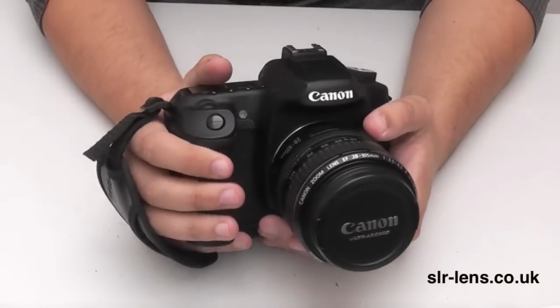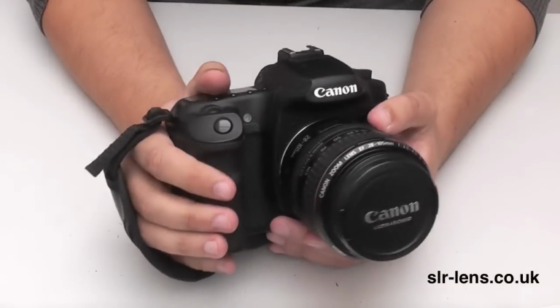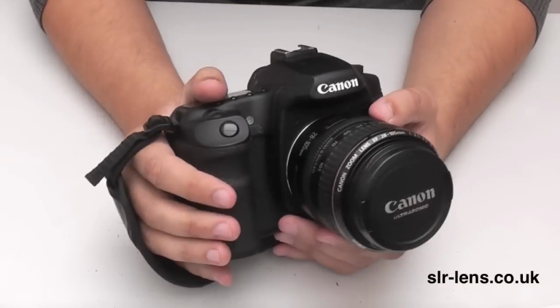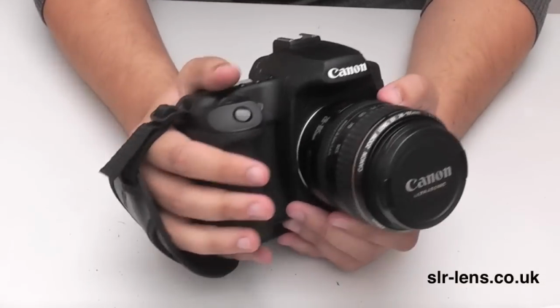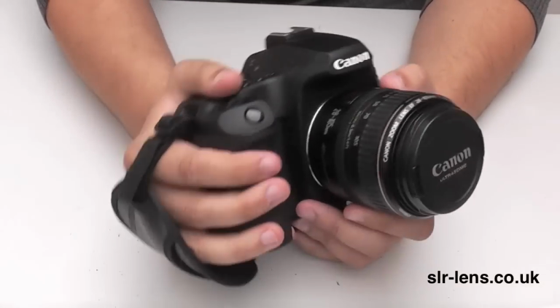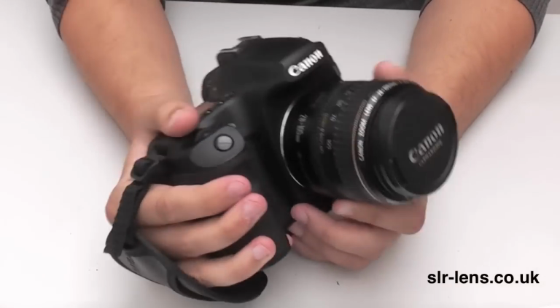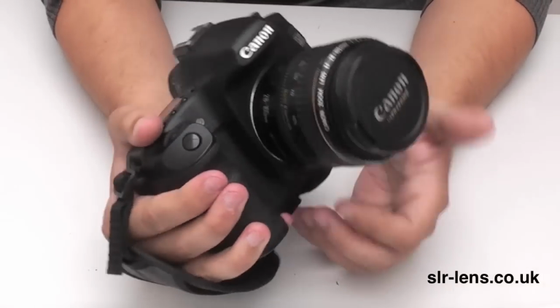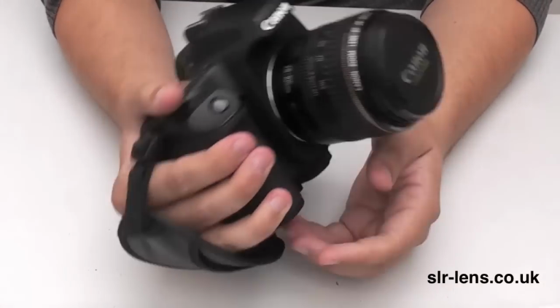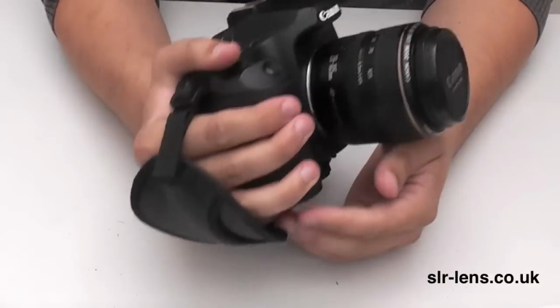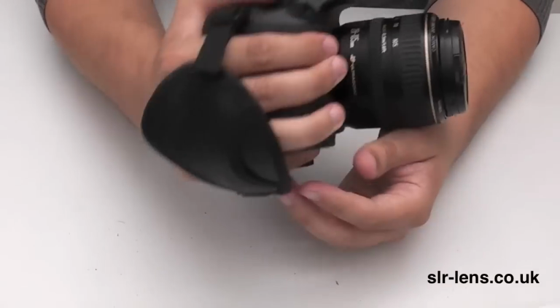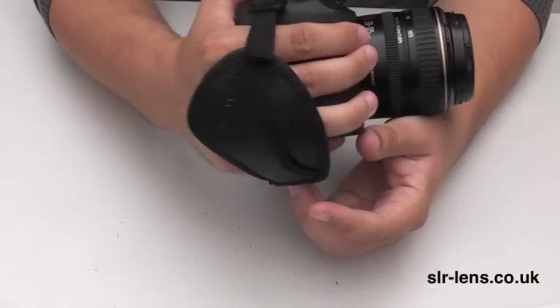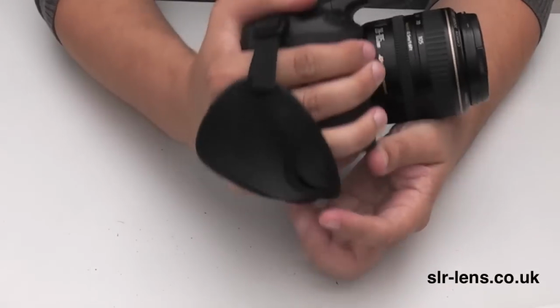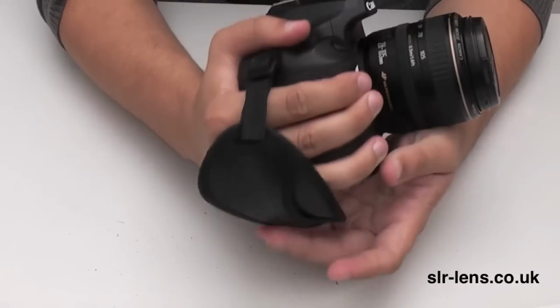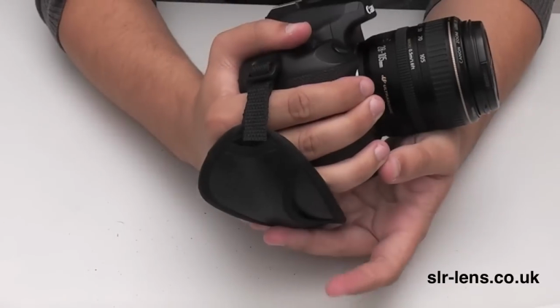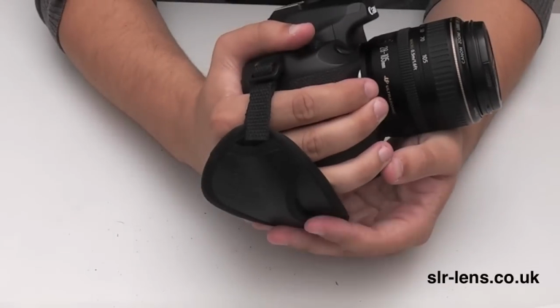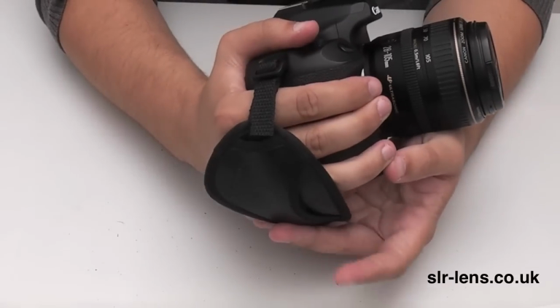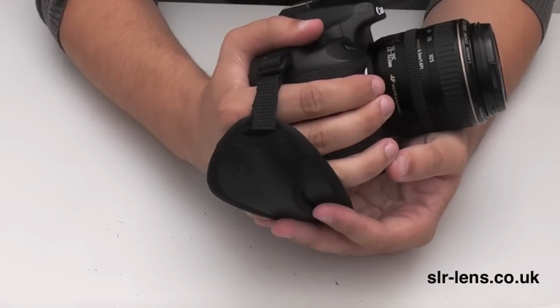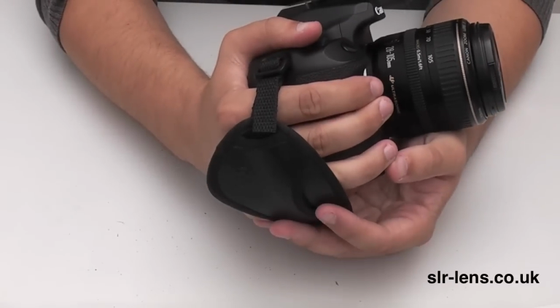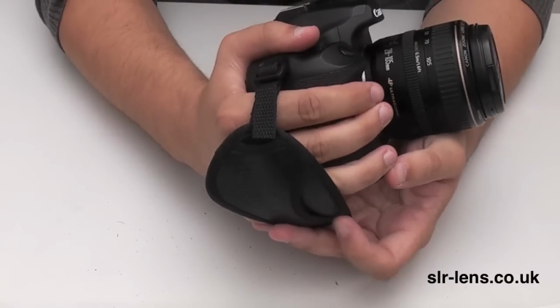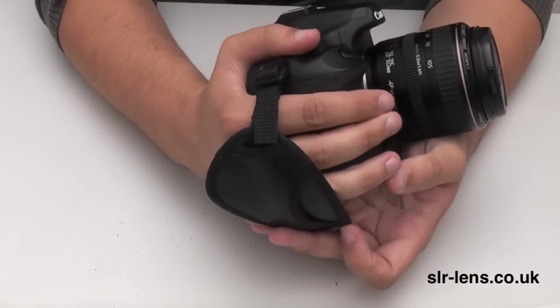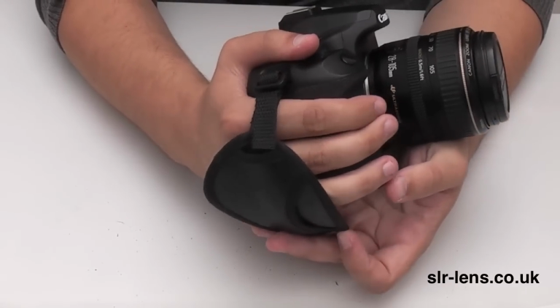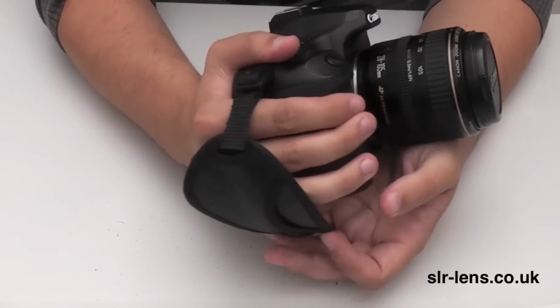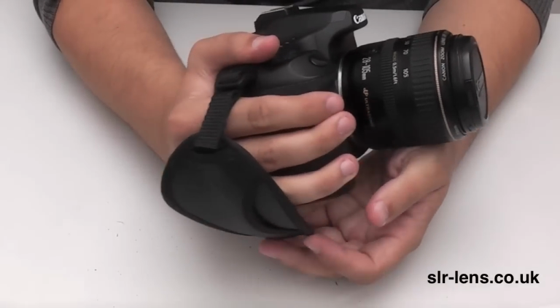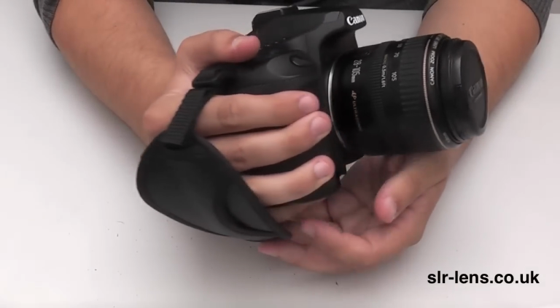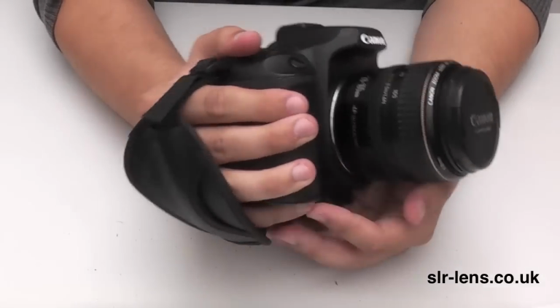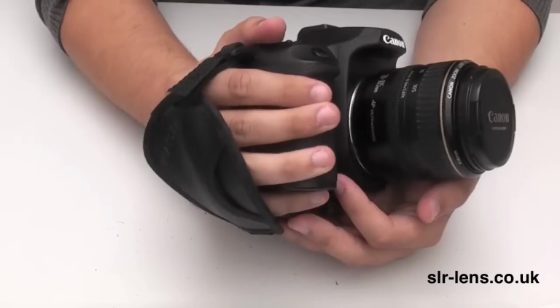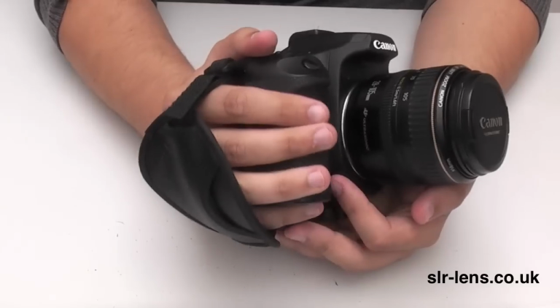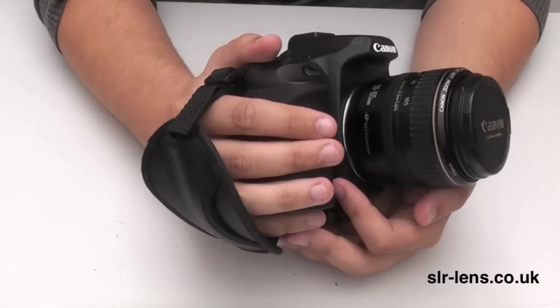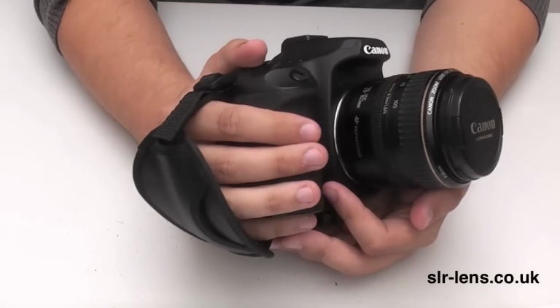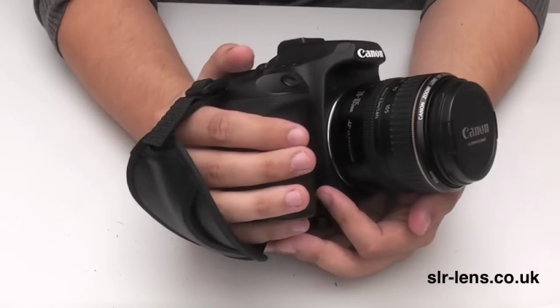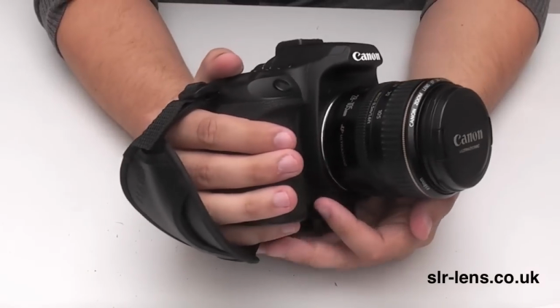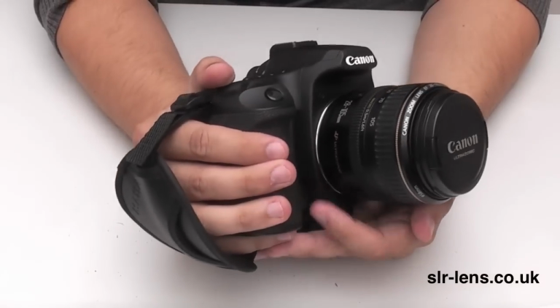I would say the Canon E1 hand strap is made out of a slightly softer leather than this one, but that really makes no difference whatsoever.